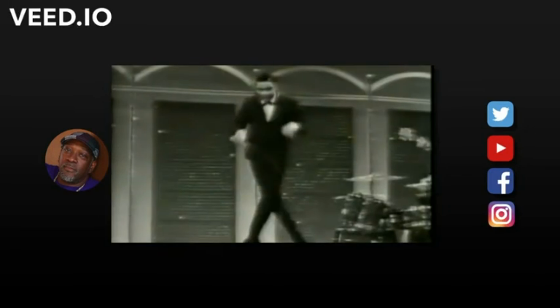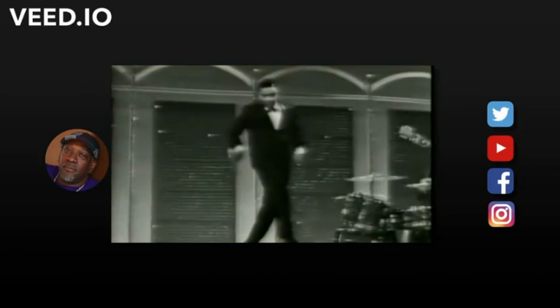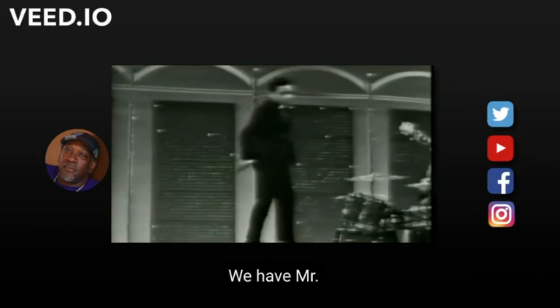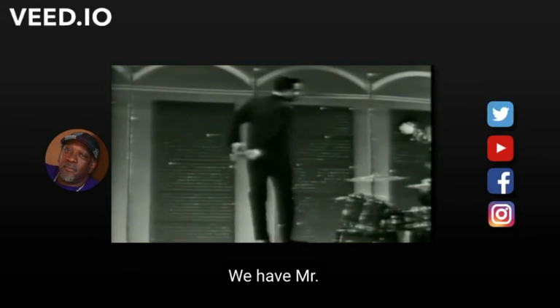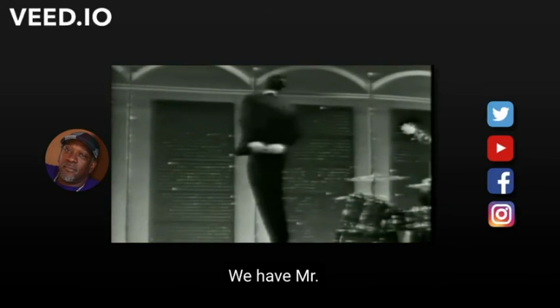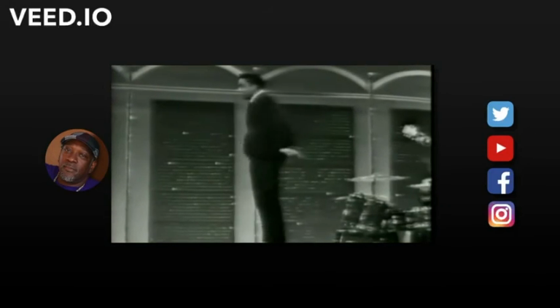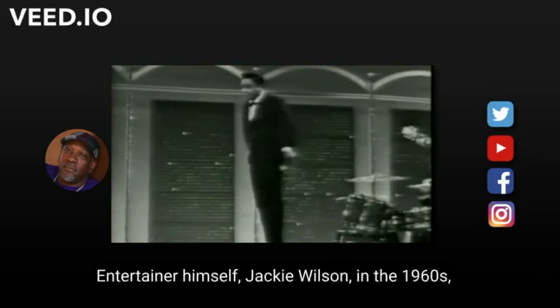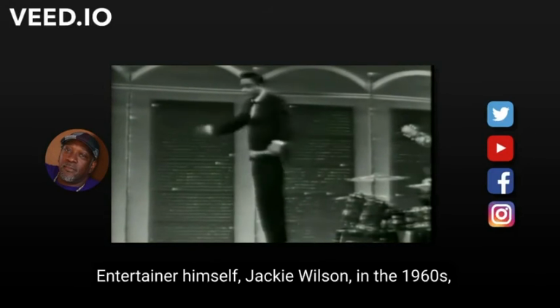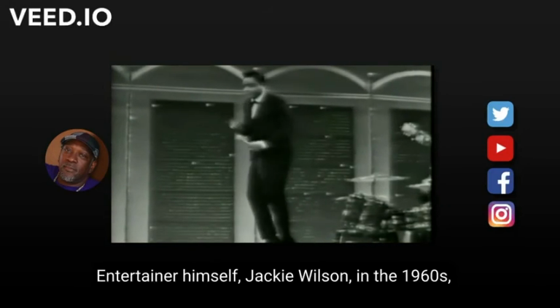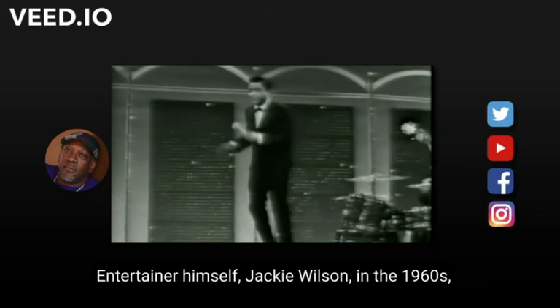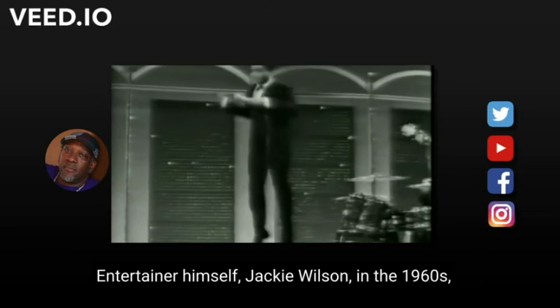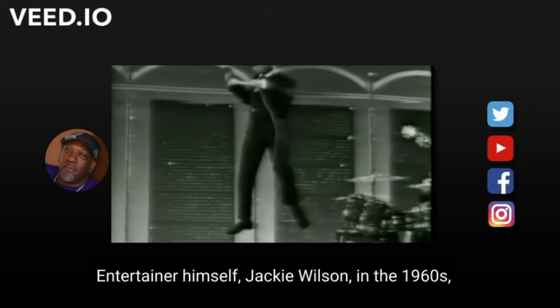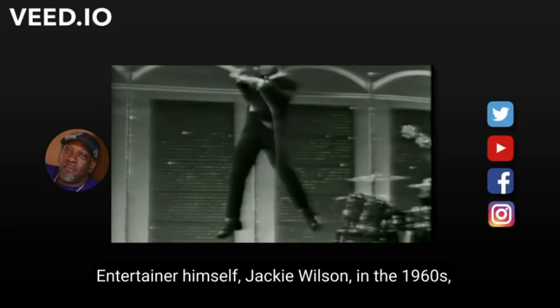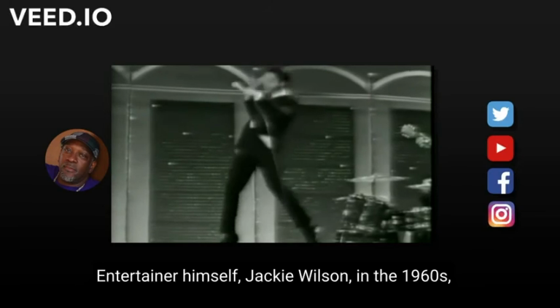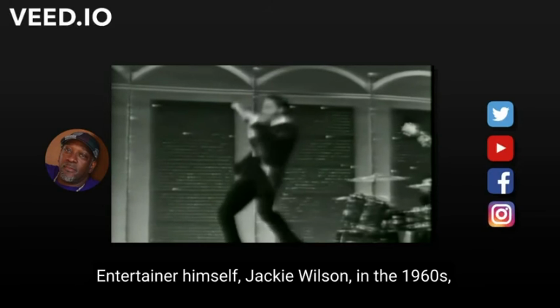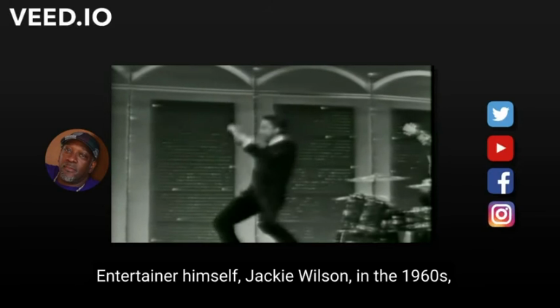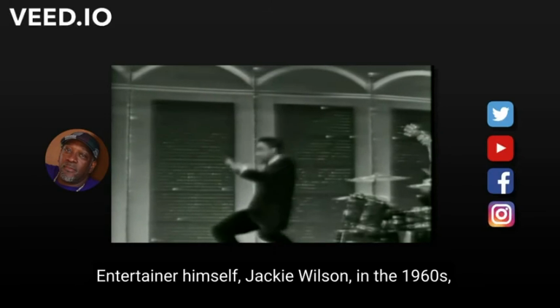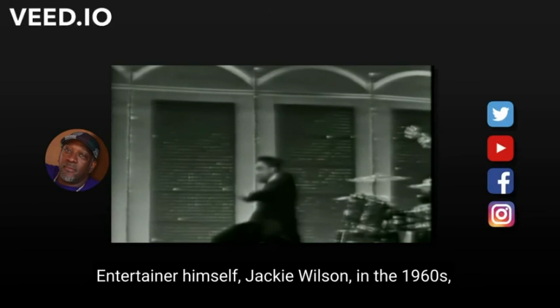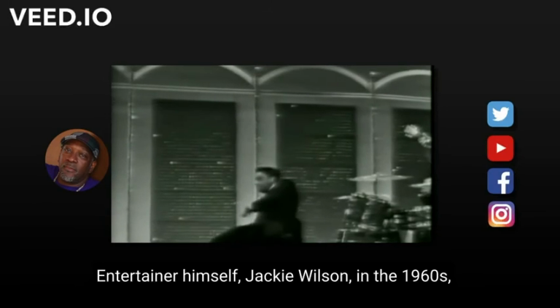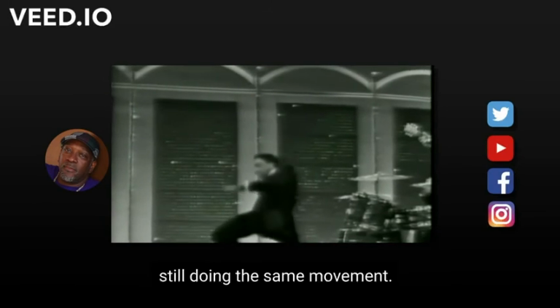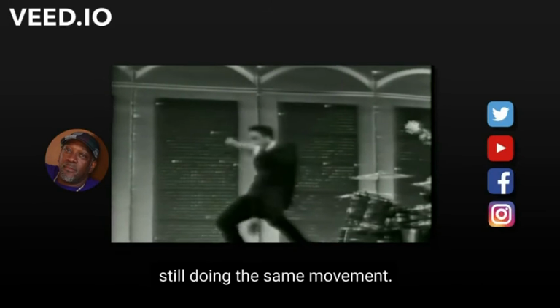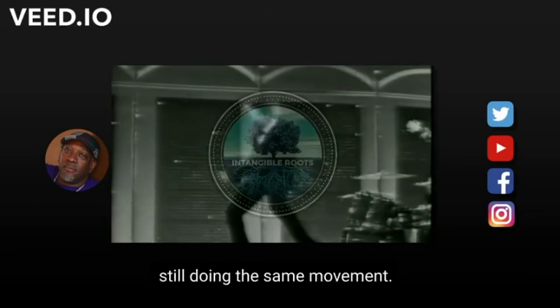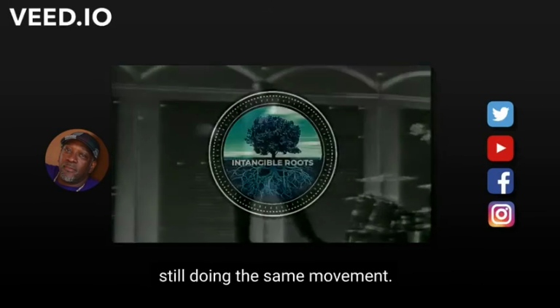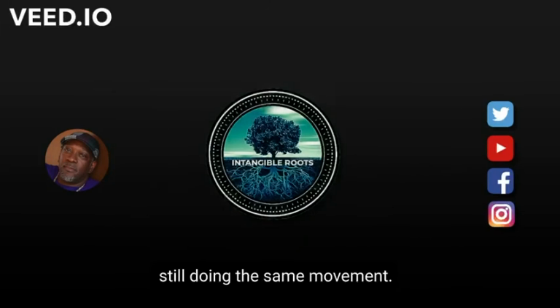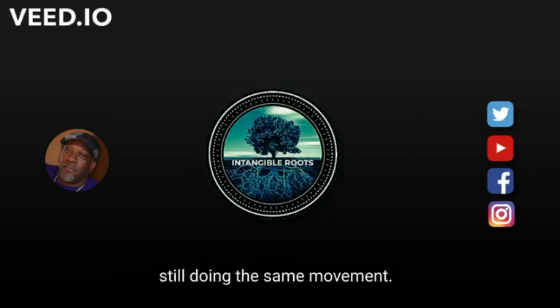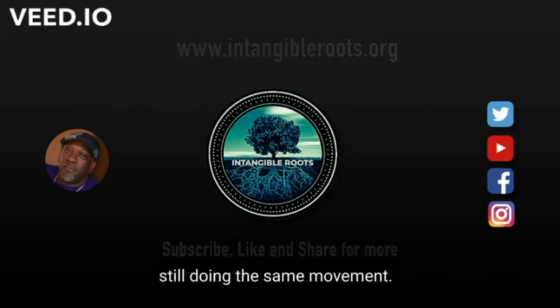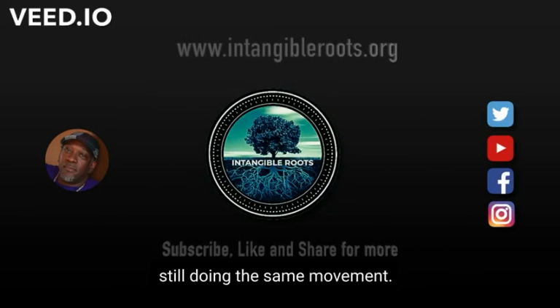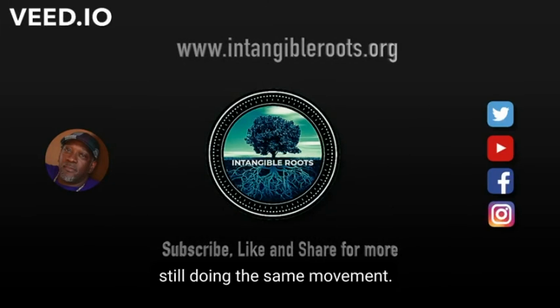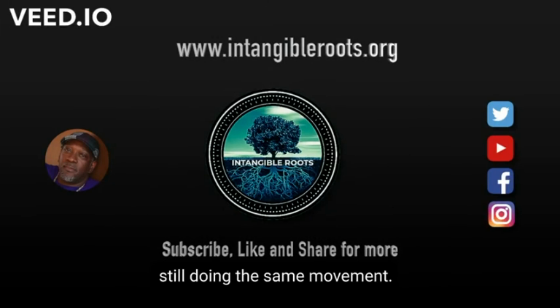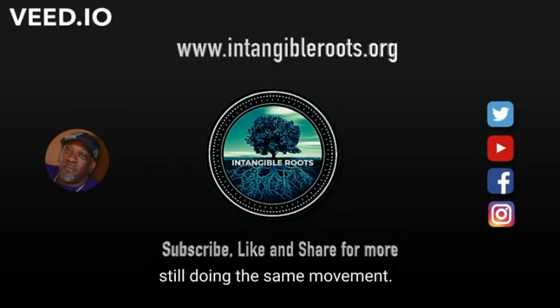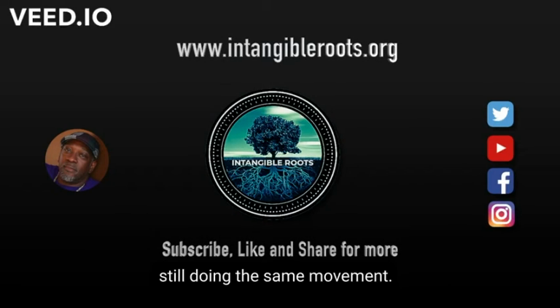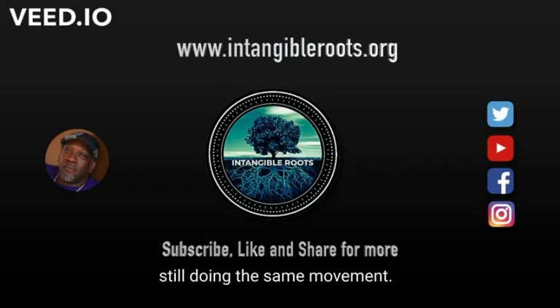And we have Mr. Entertainer himself, Jackie Wilson, in the 1960s, still doing the same movement.